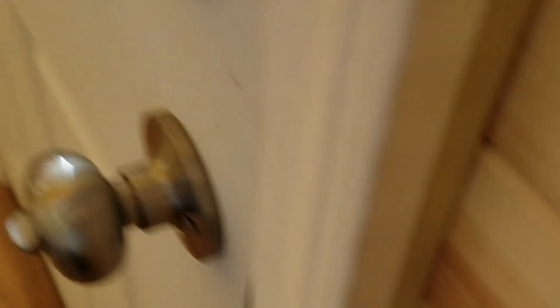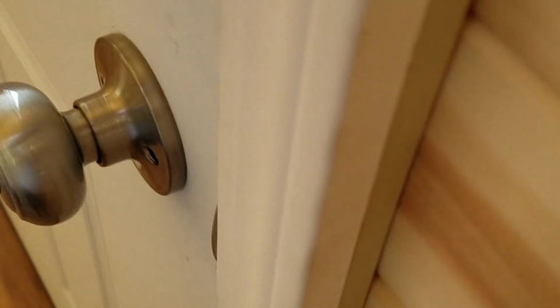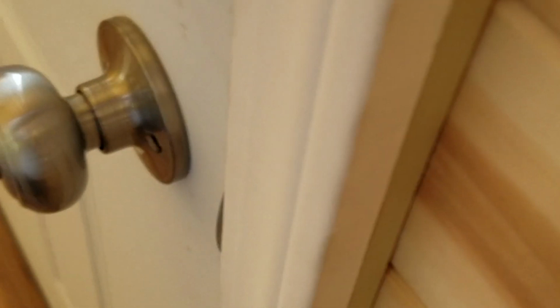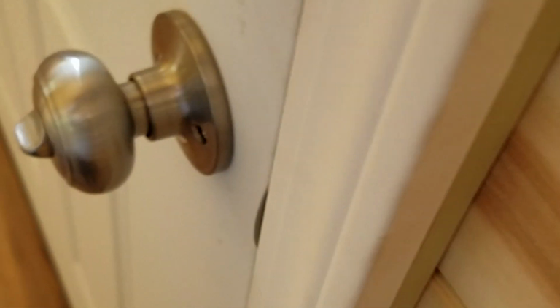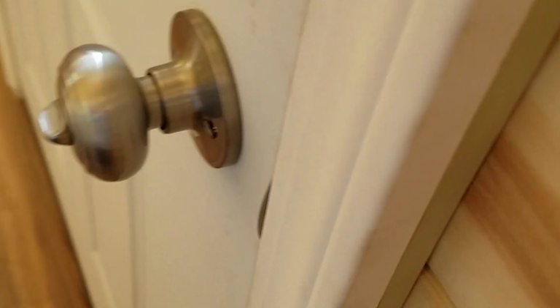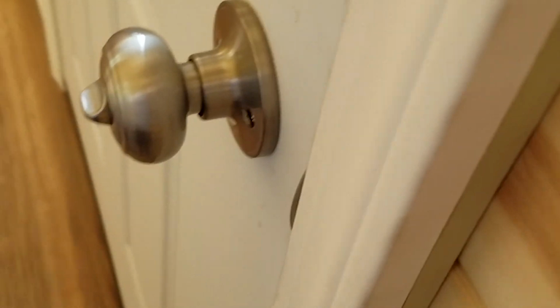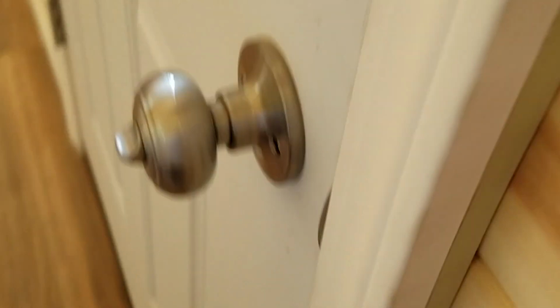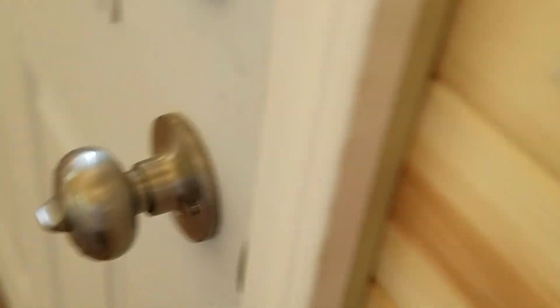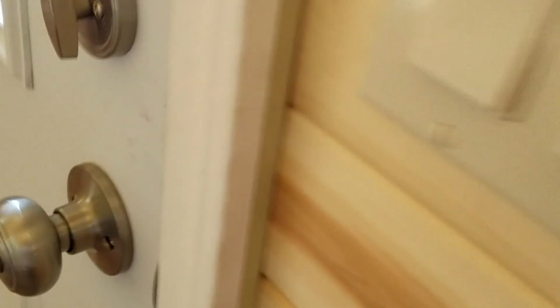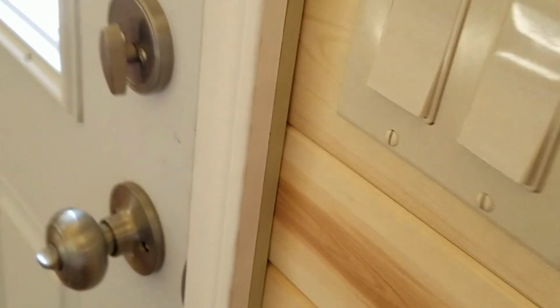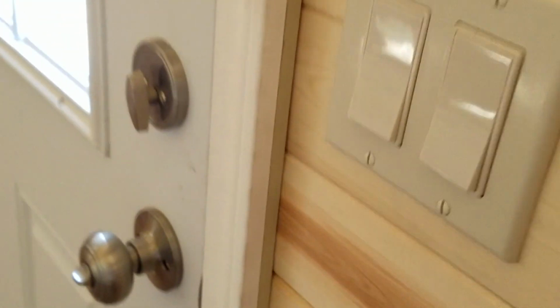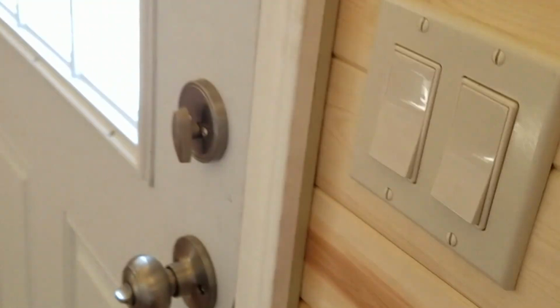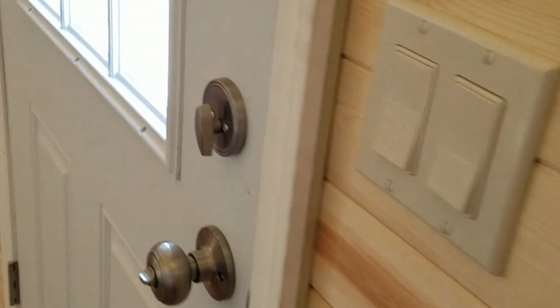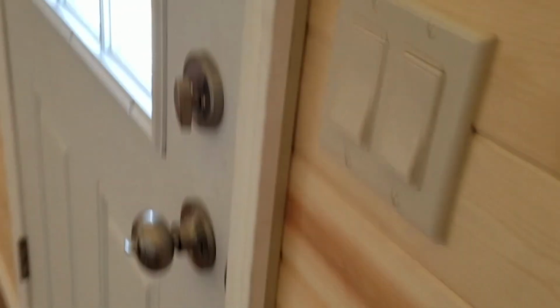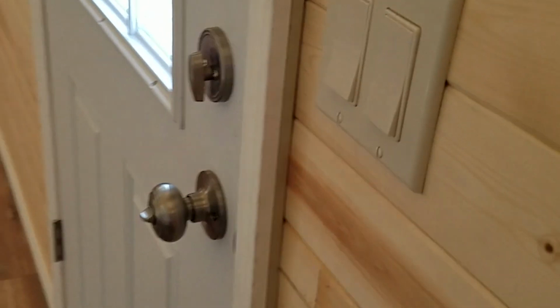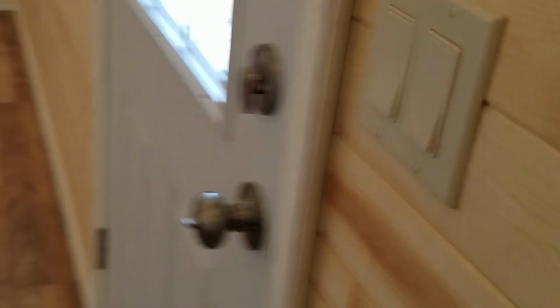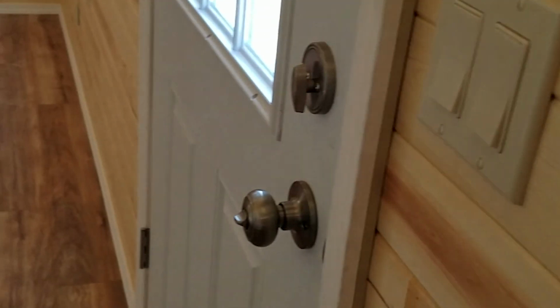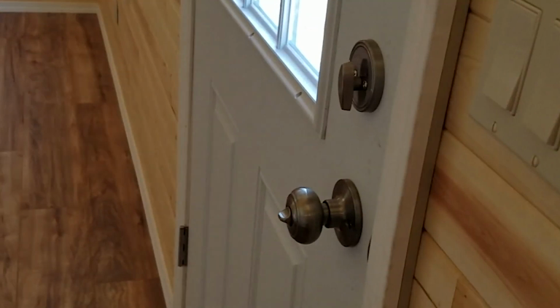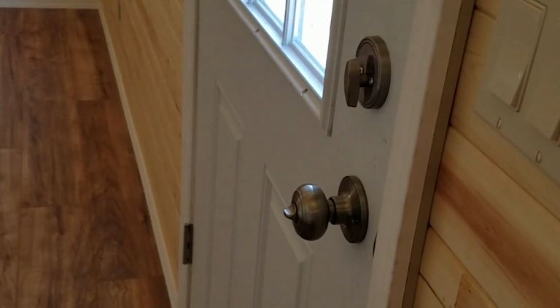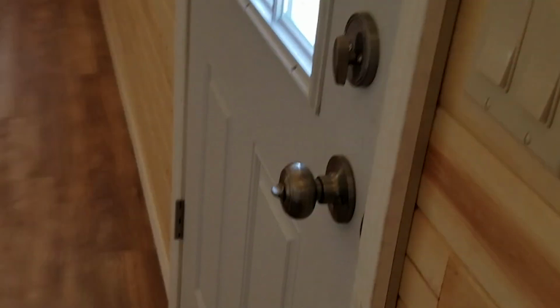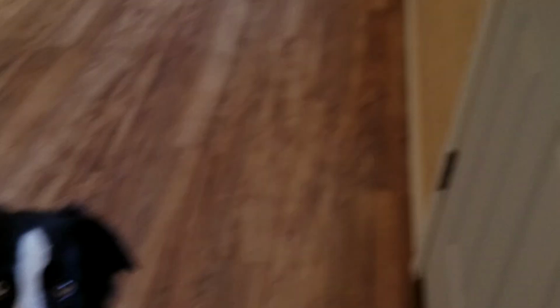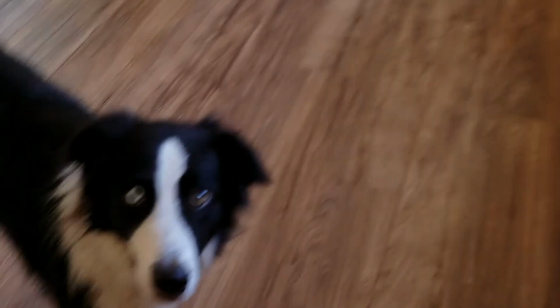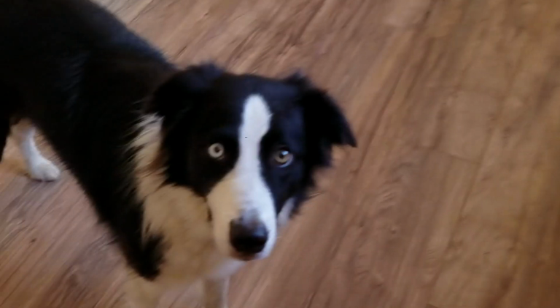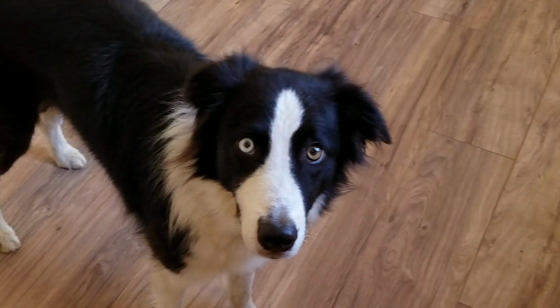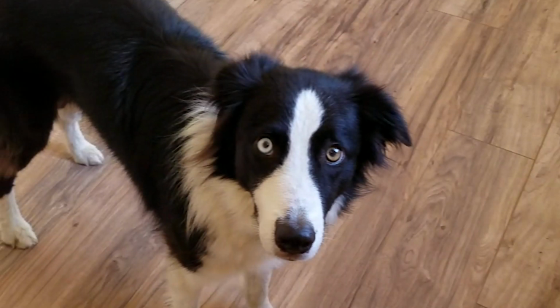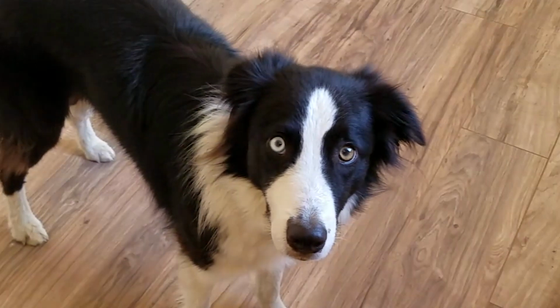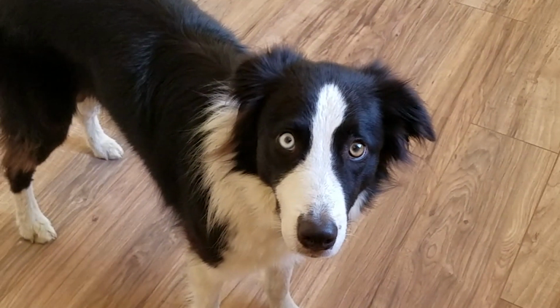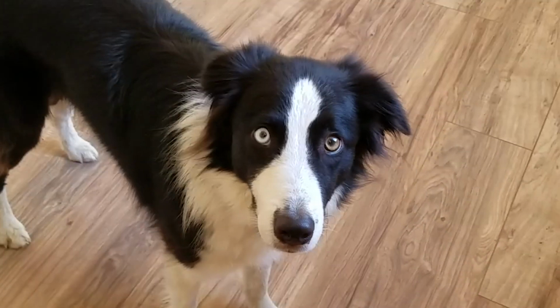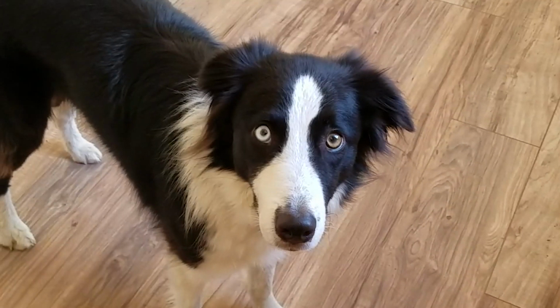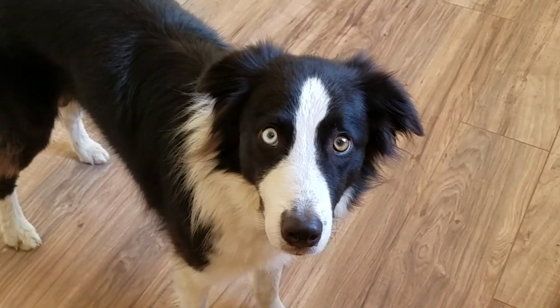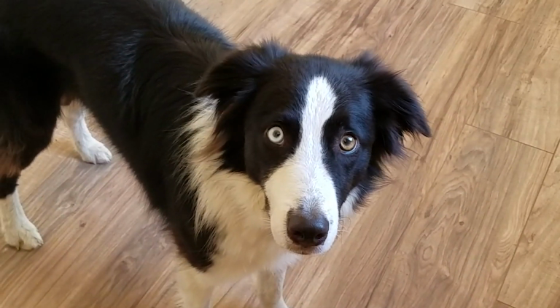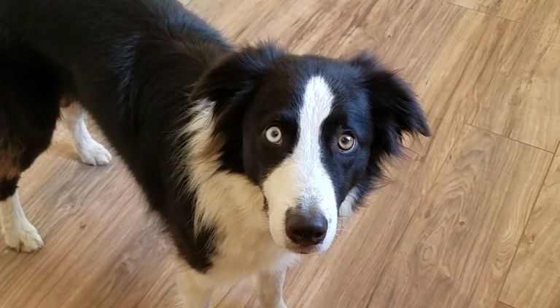Okay, we're here in the tiny house. There's our front door. Look how pretty it is. There's Quigley. Quigley, are you going to give the tour?